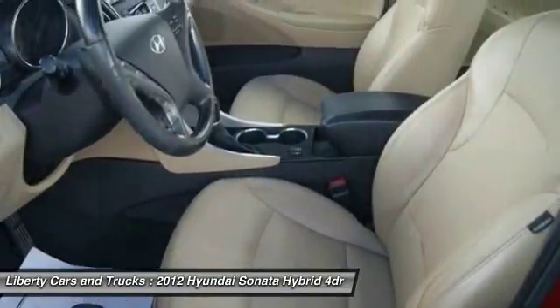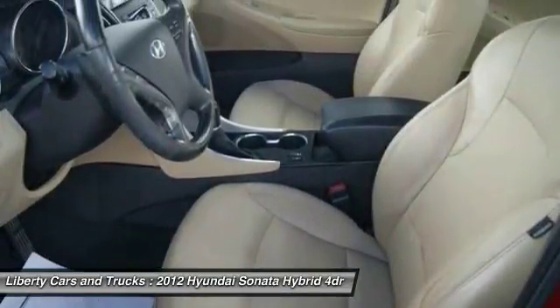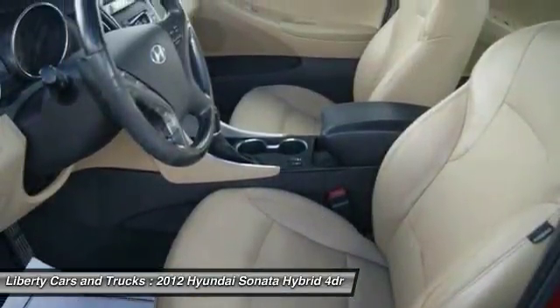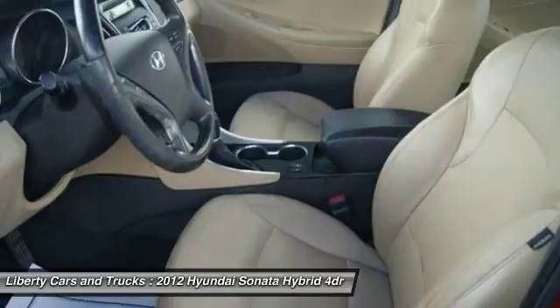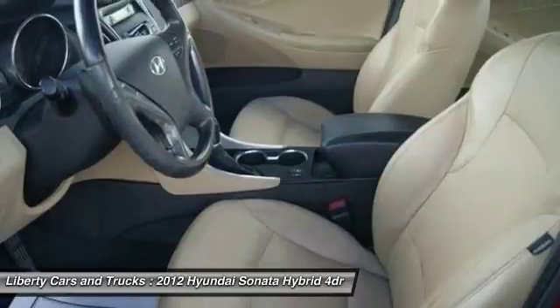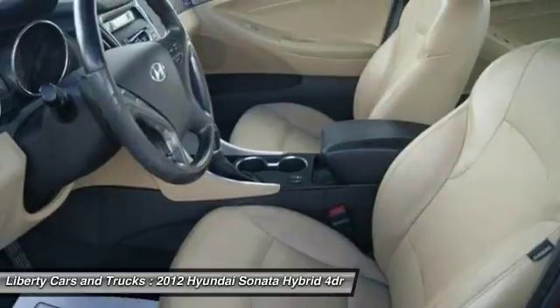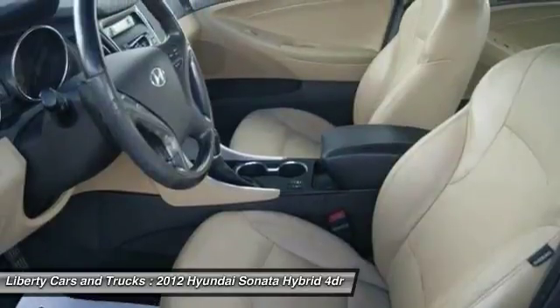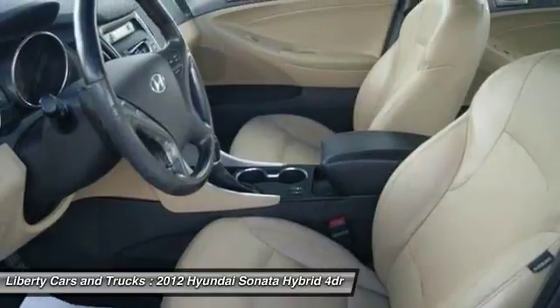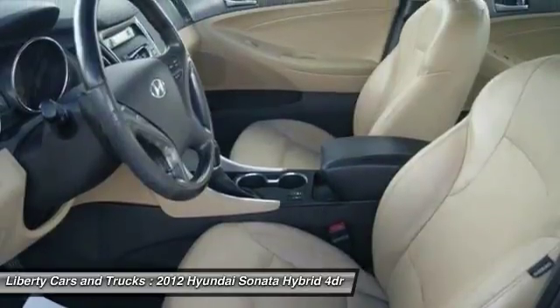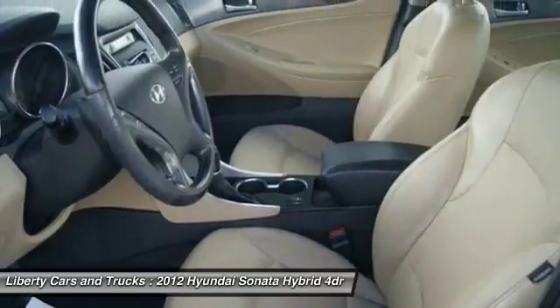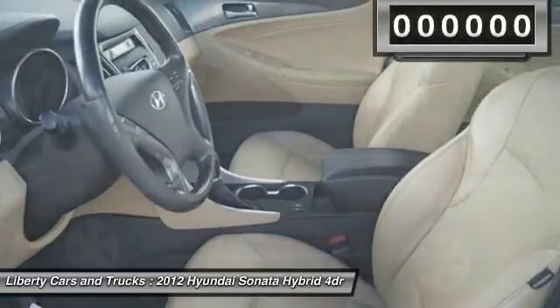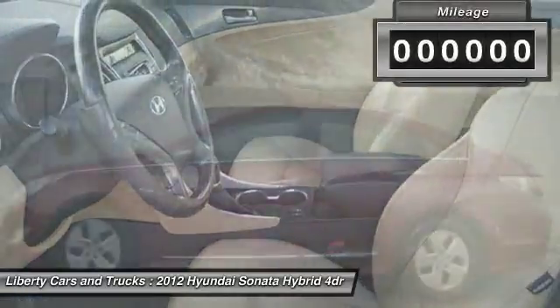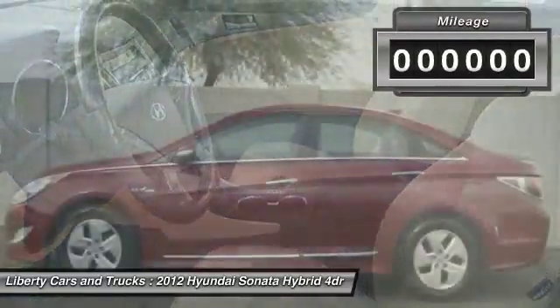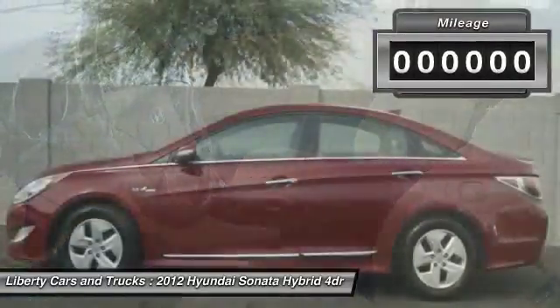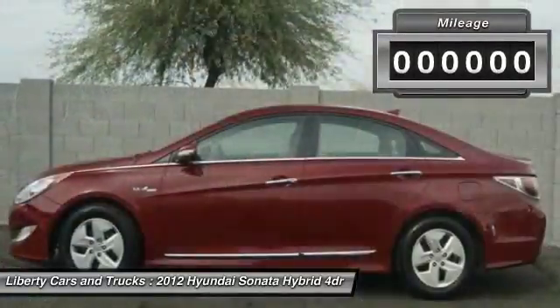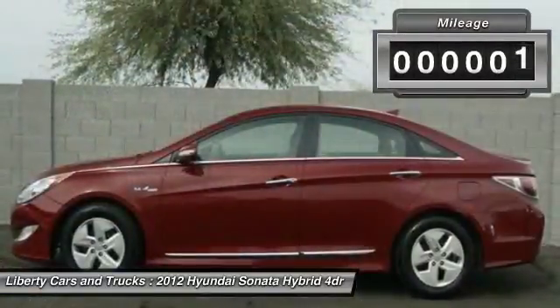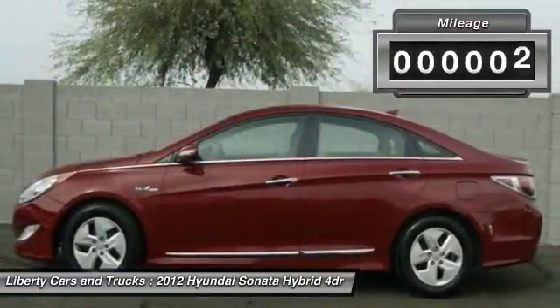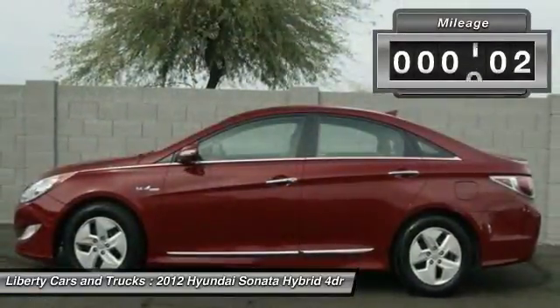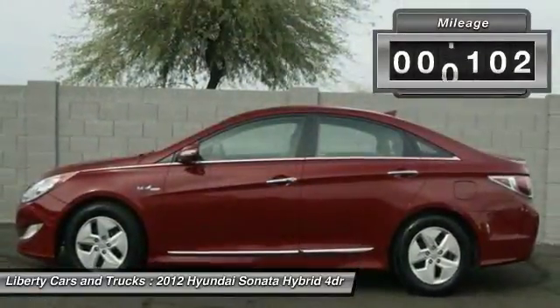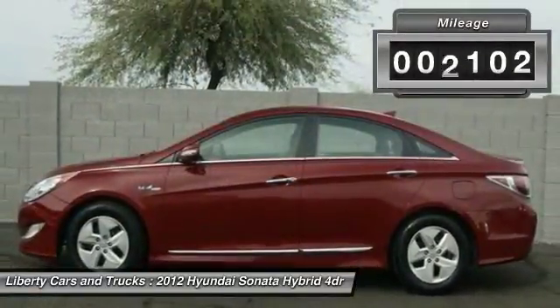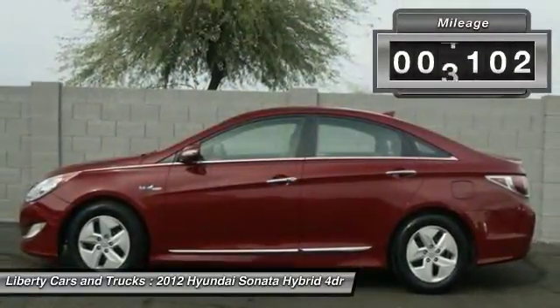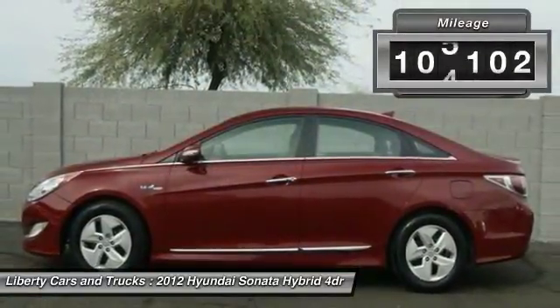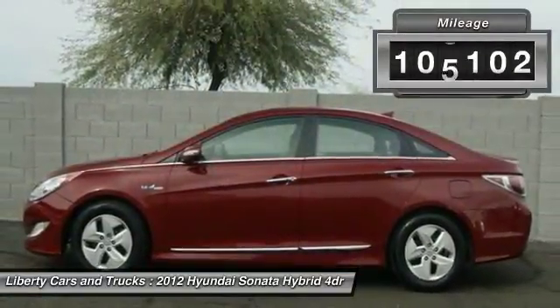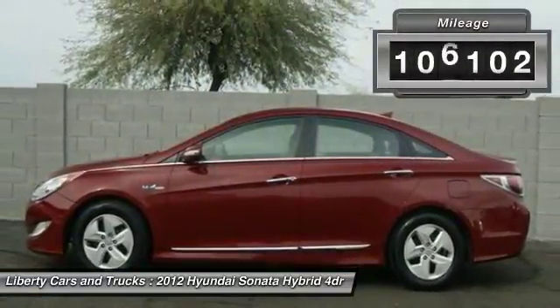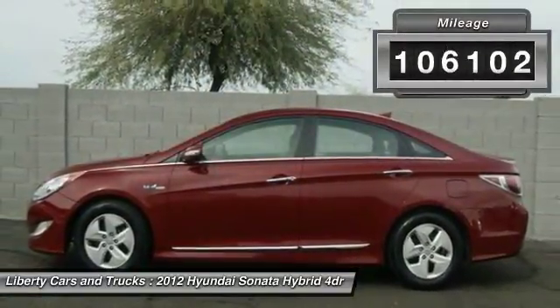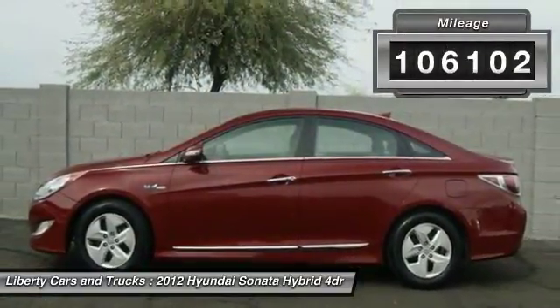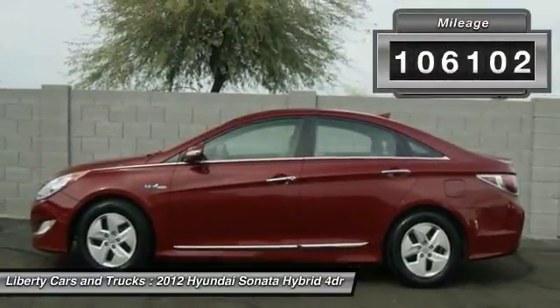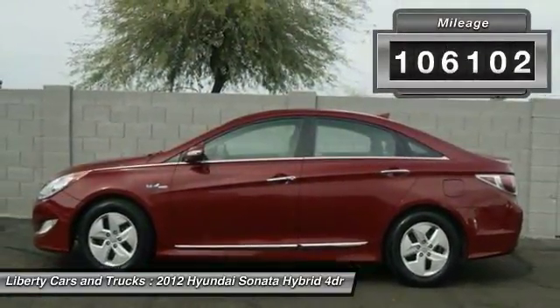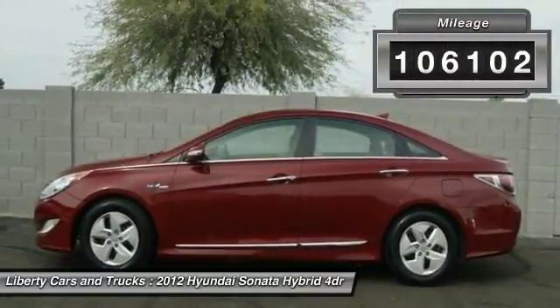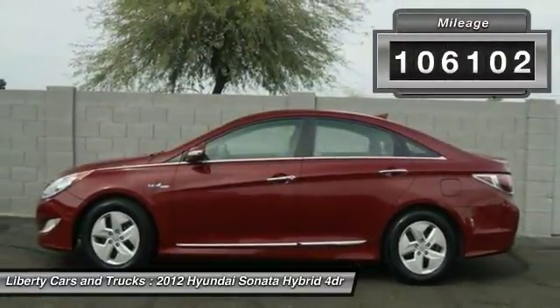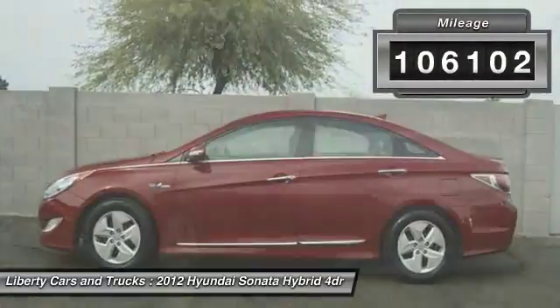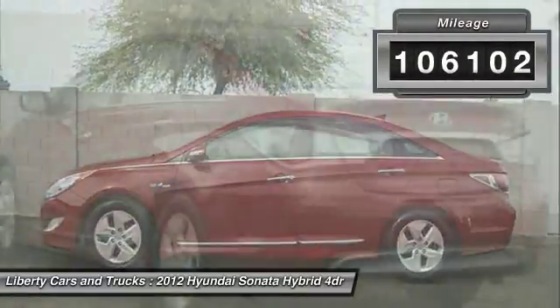More power, less fuel, no guilt. This vehicle has less than 110,000 miles.